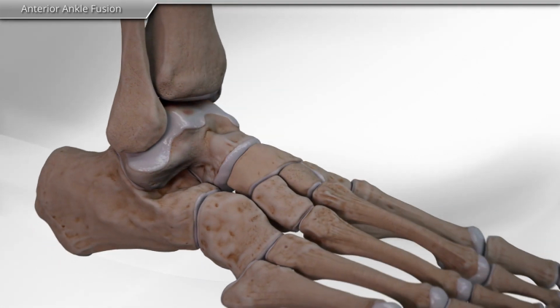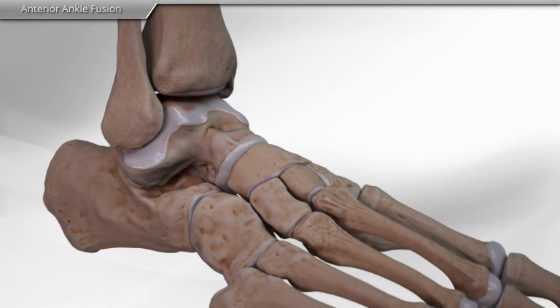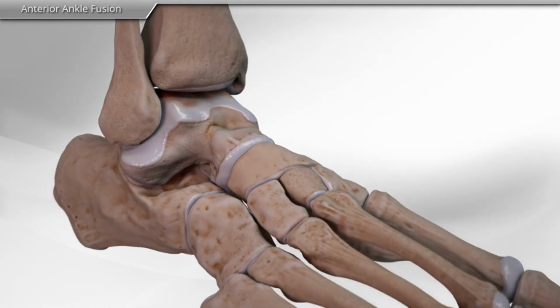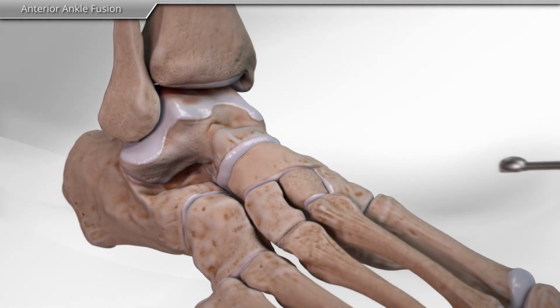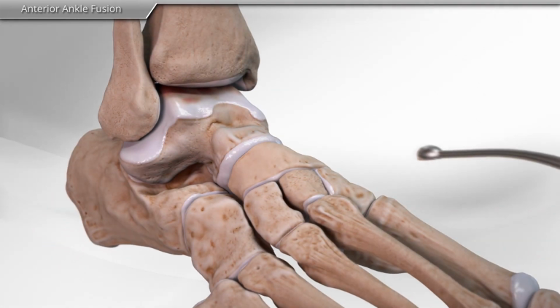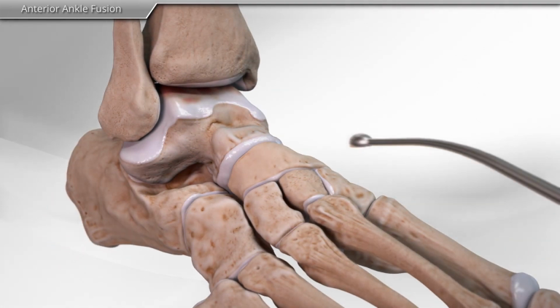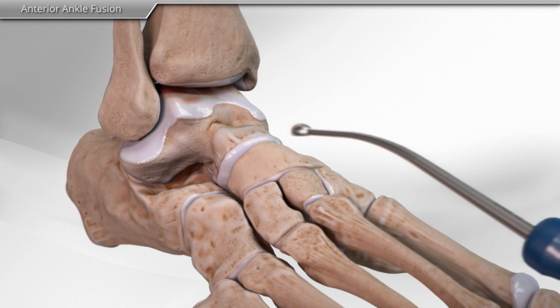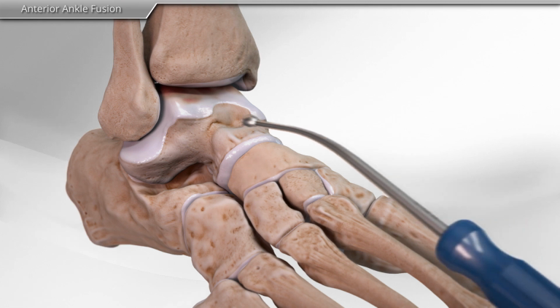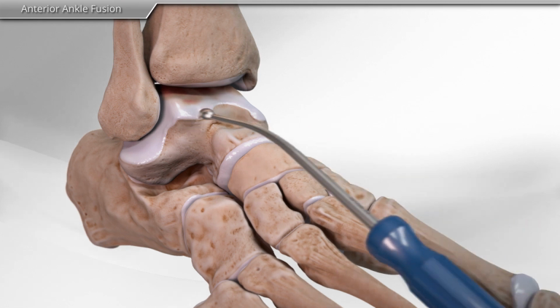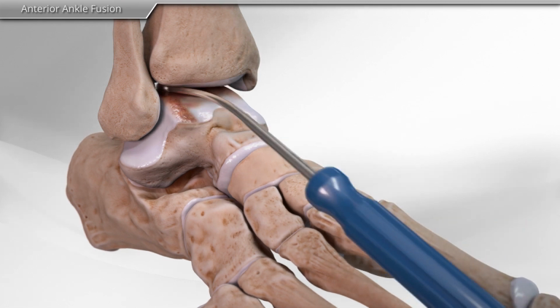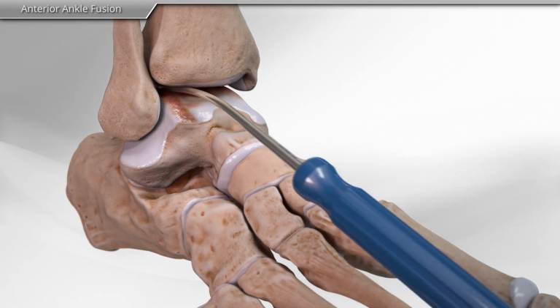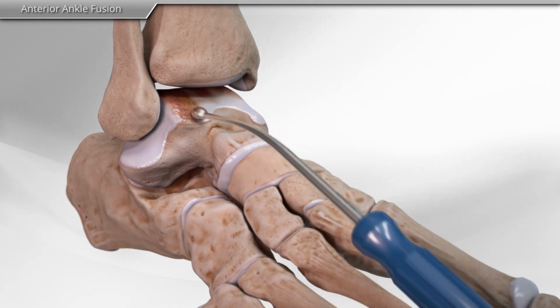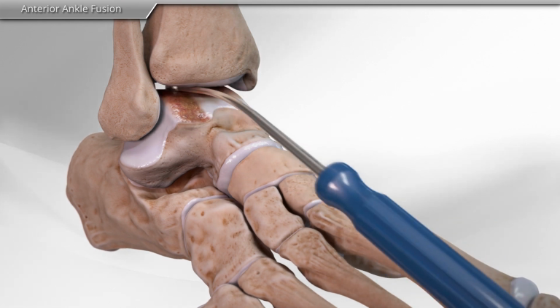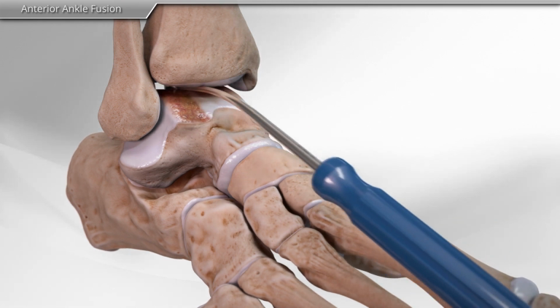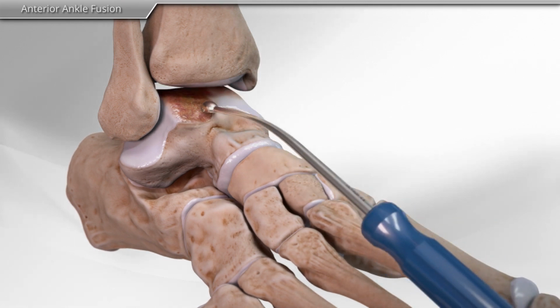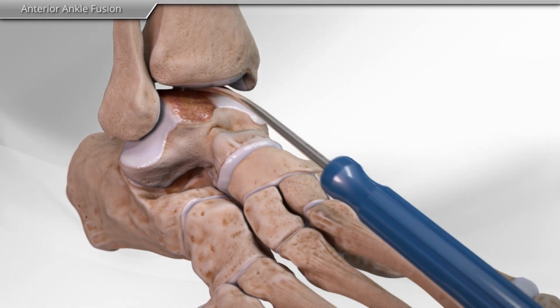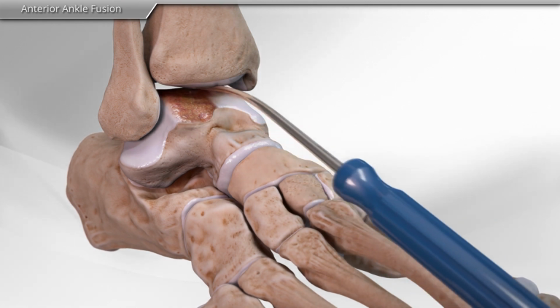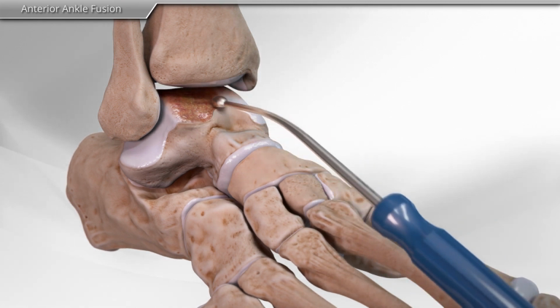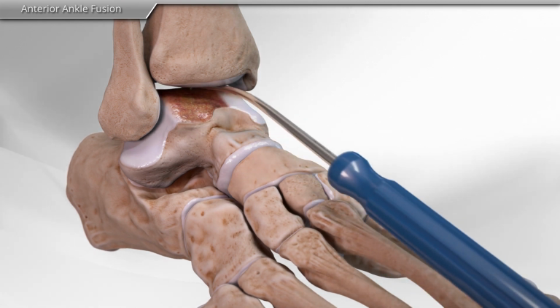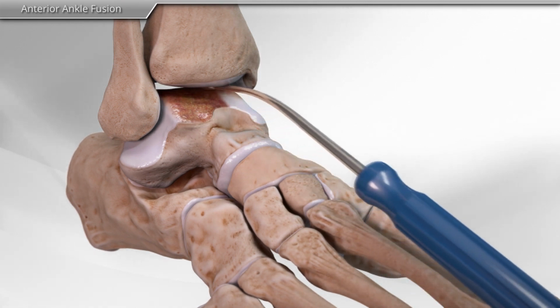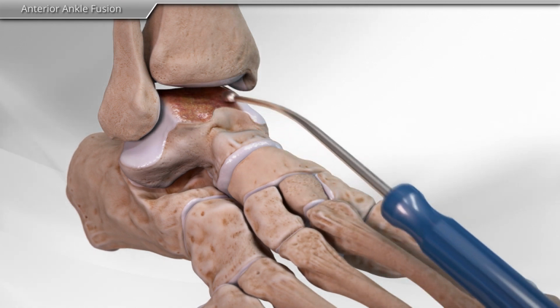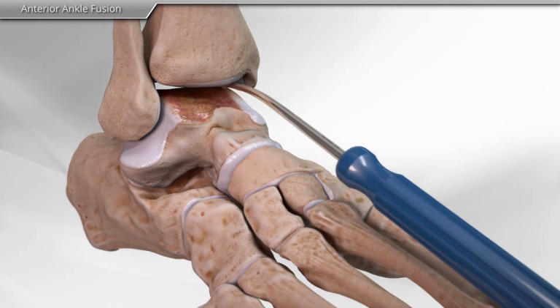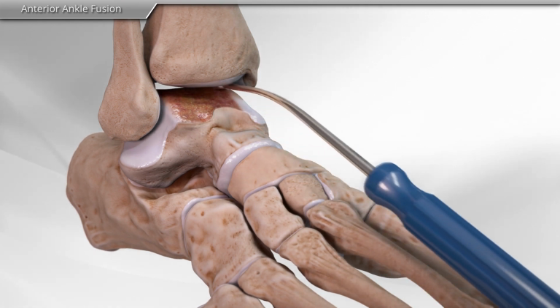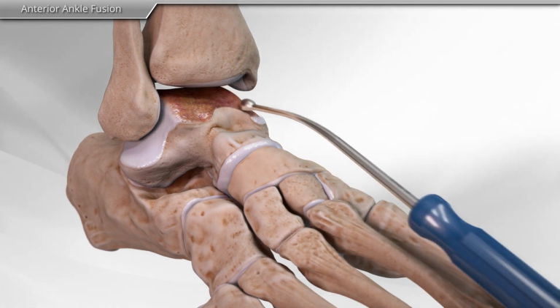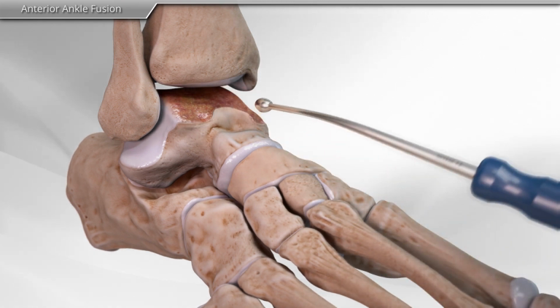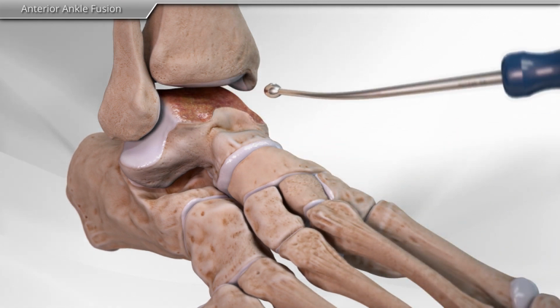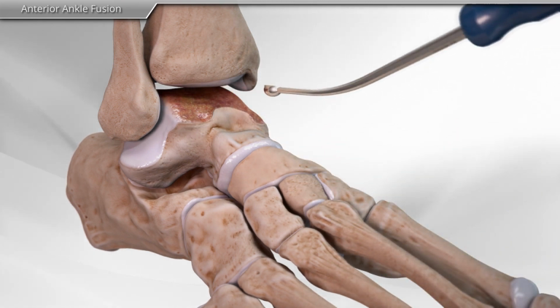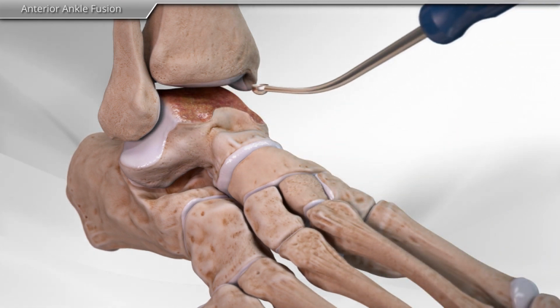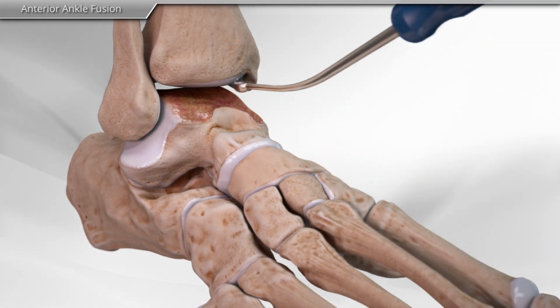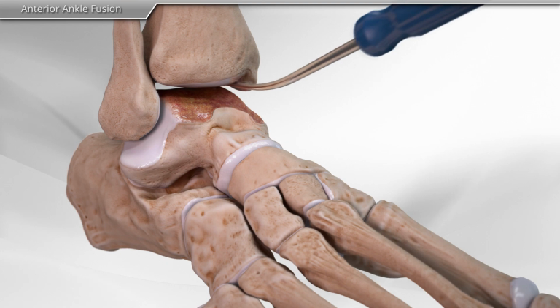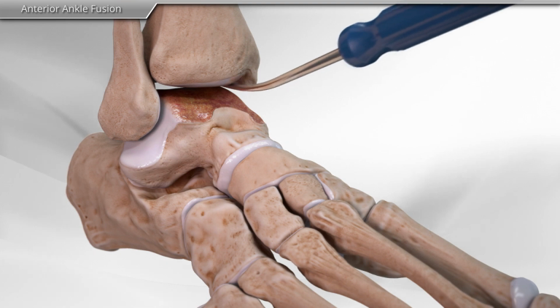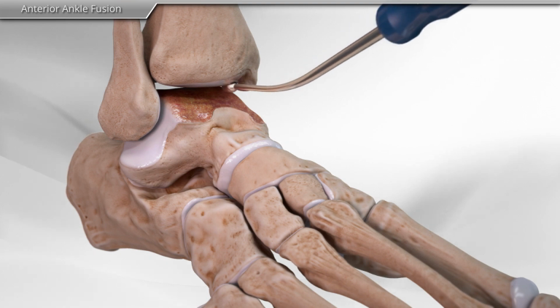To begin, your surgeon makes an incision. Next, instruments are used to remove the damaged cartilage from the joint surfaces.